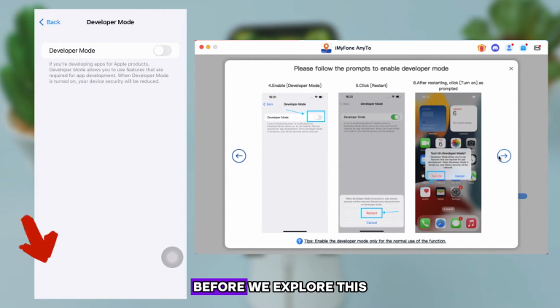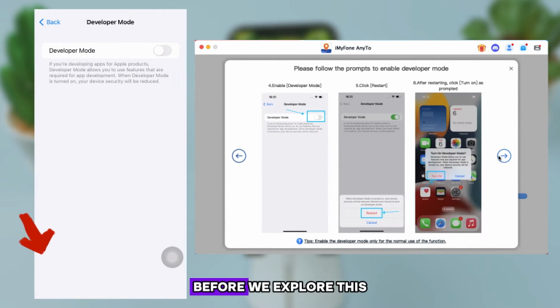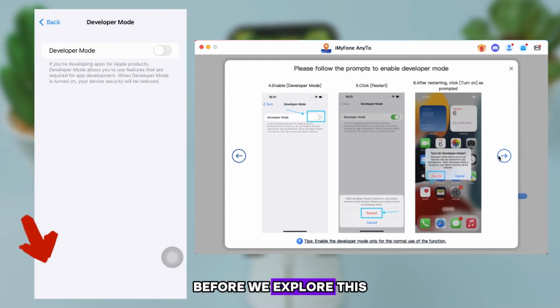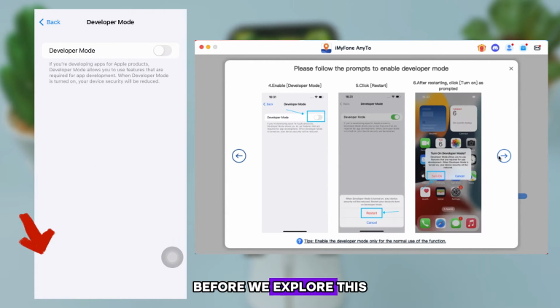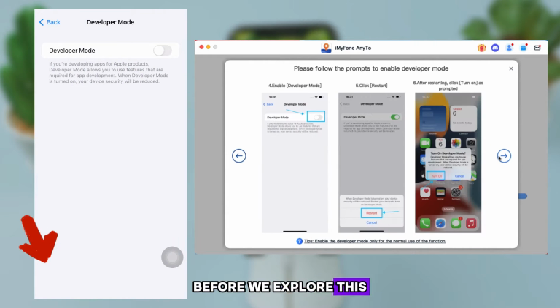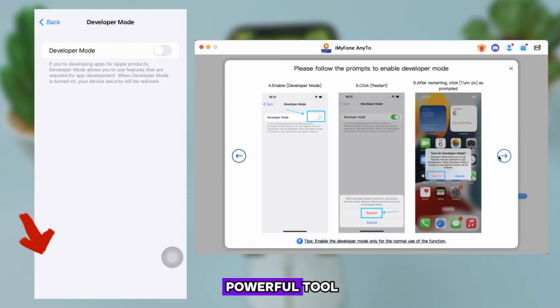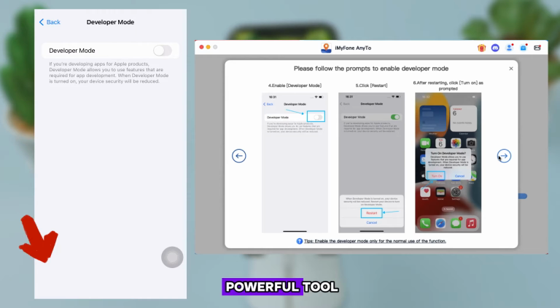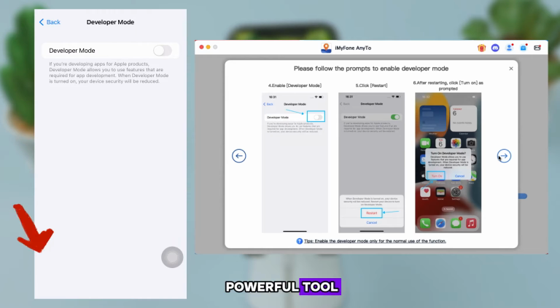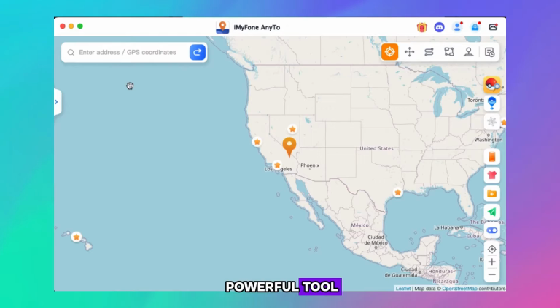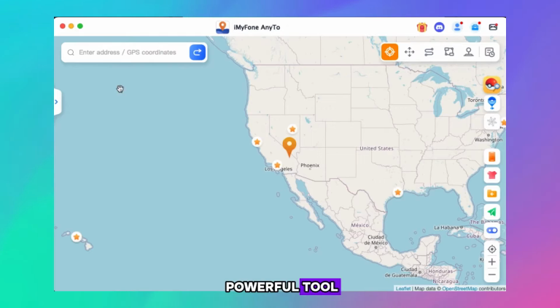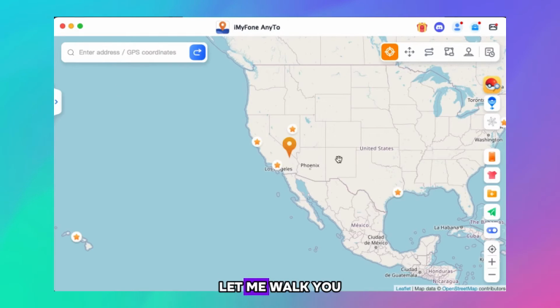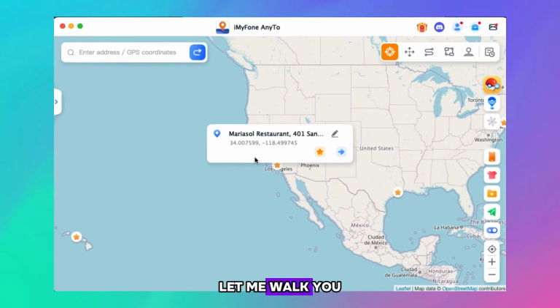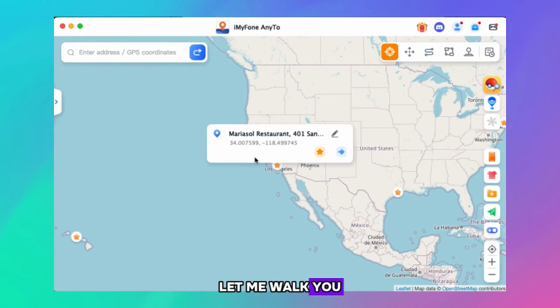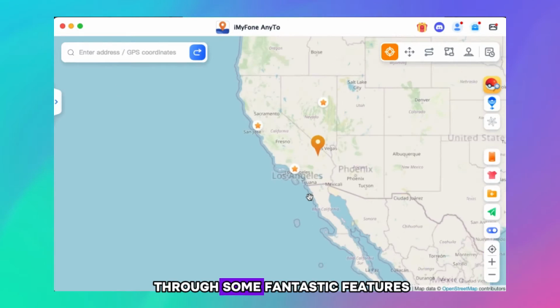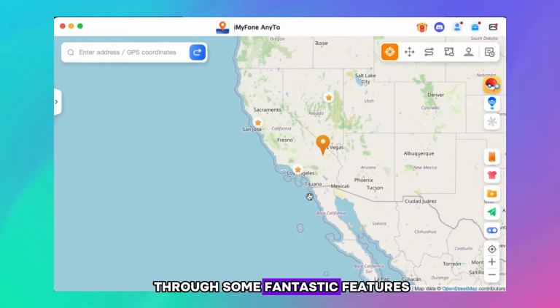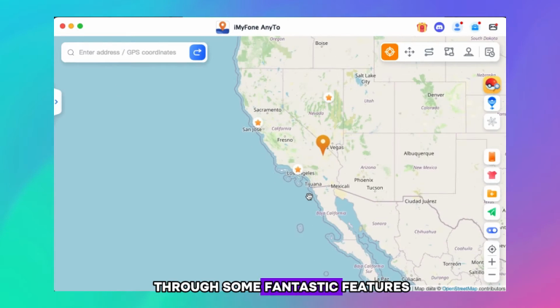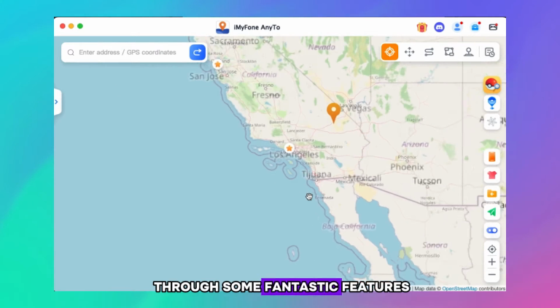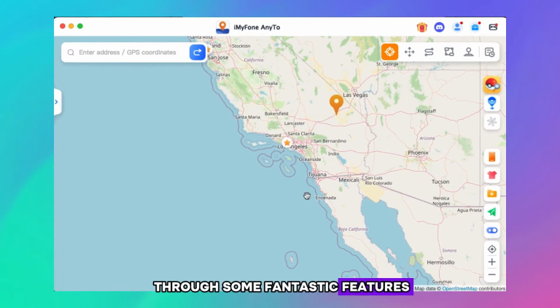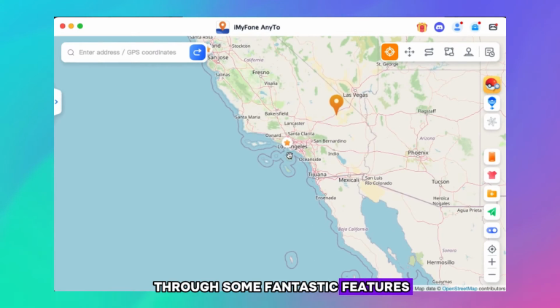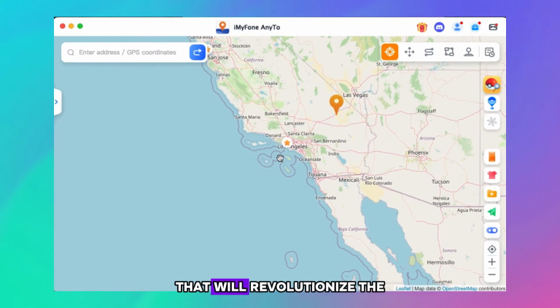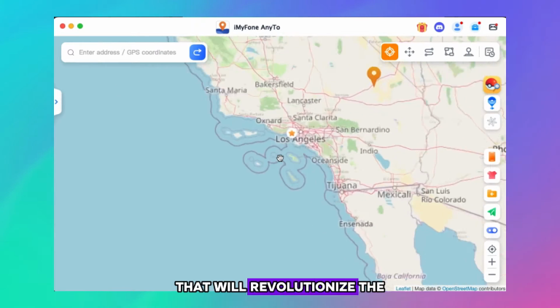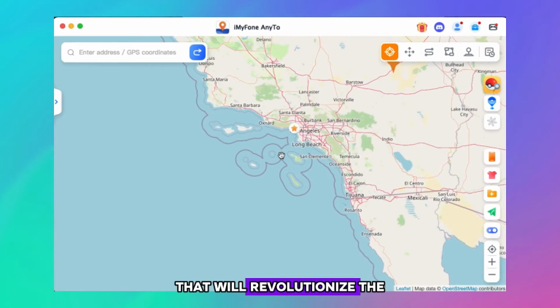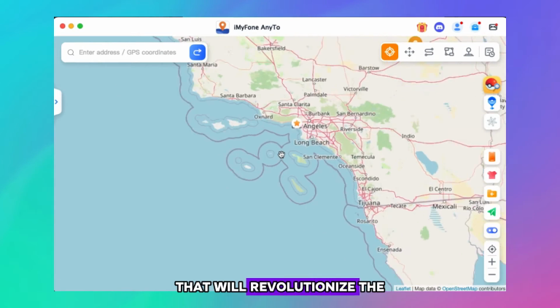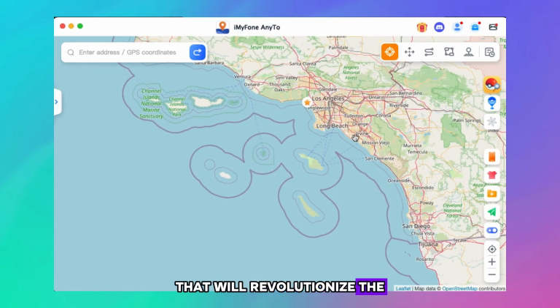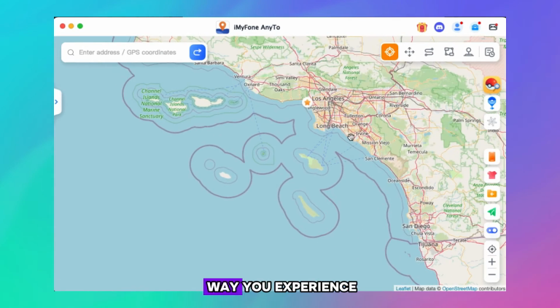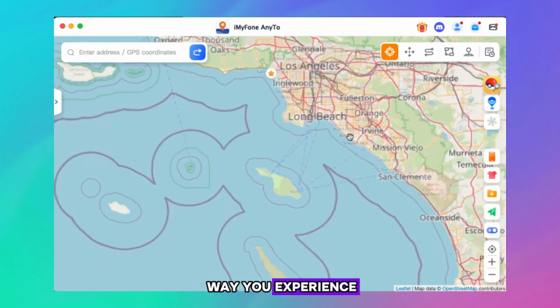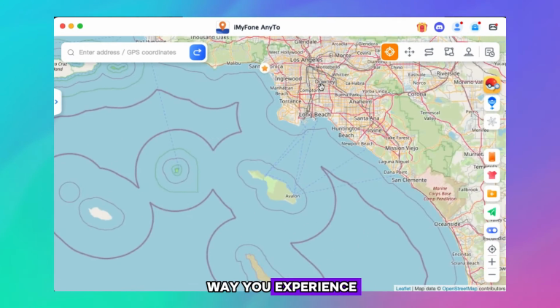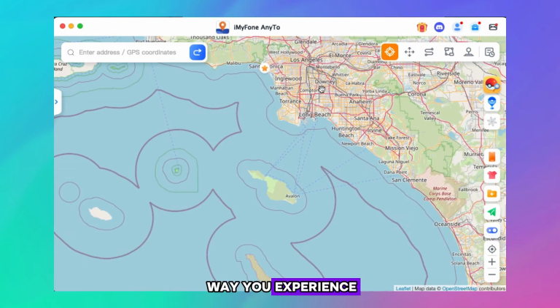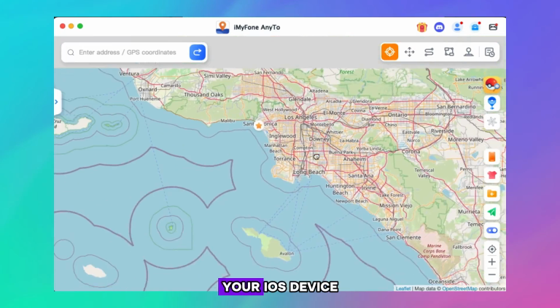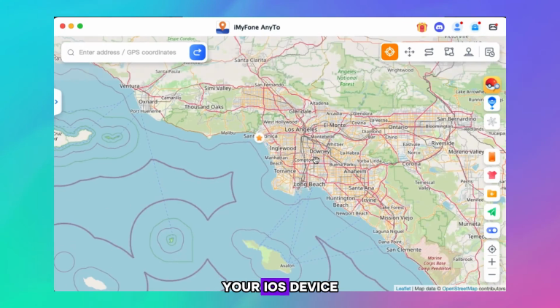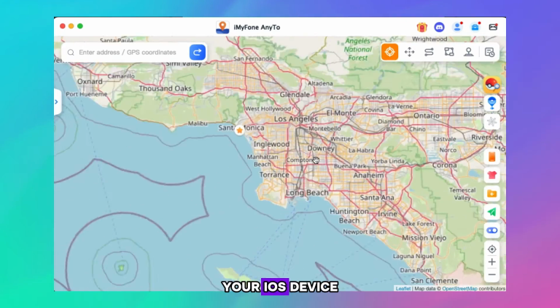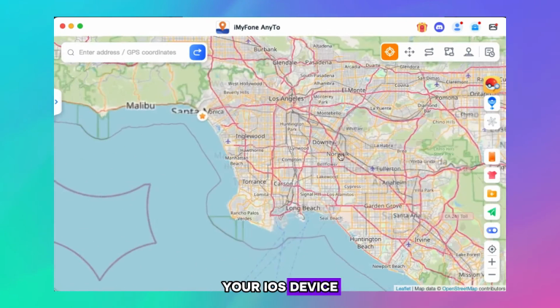Before we explore this powerful tool, let me walk you through some fantastic features that will revolutionize the way you experience your iOS device.